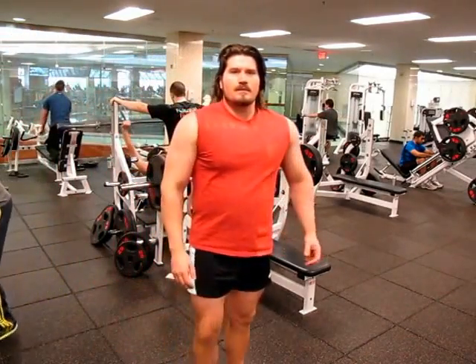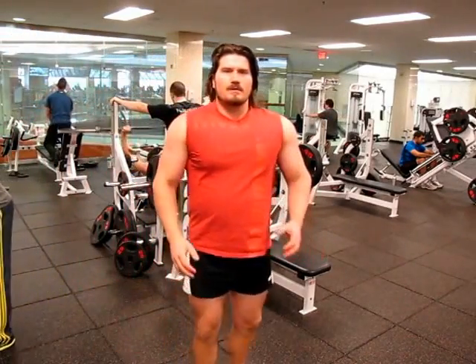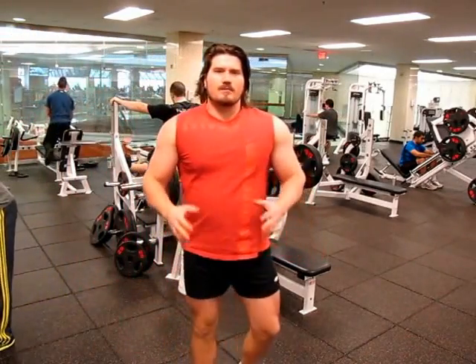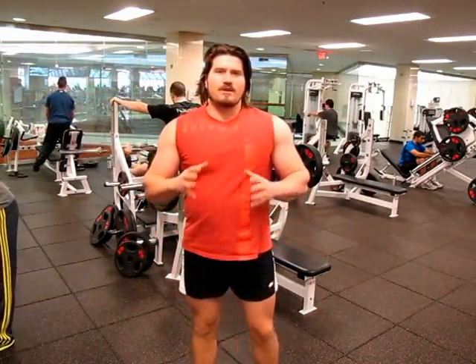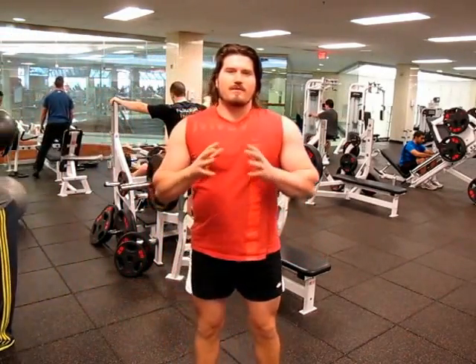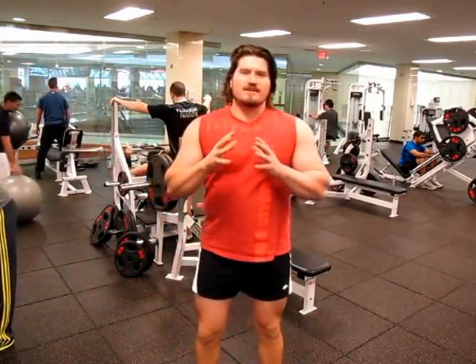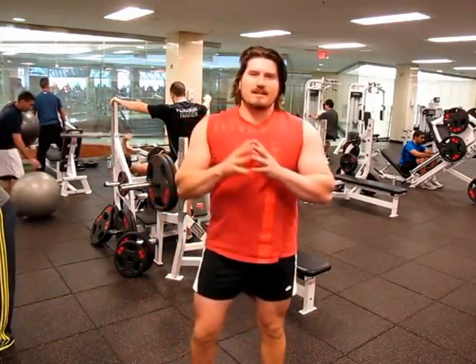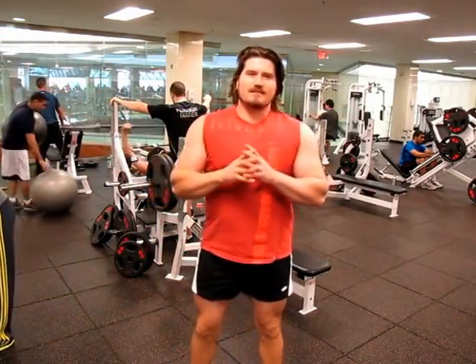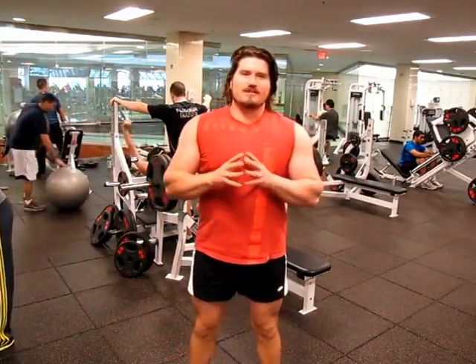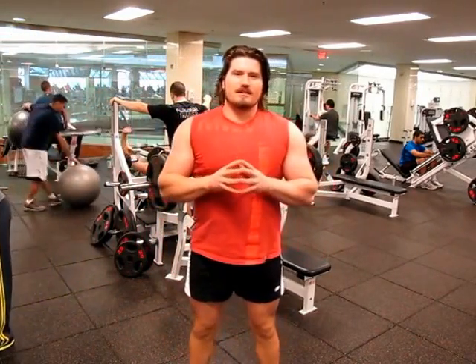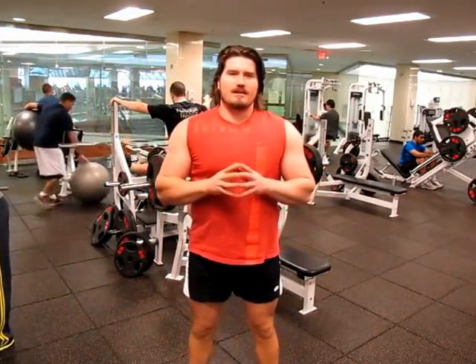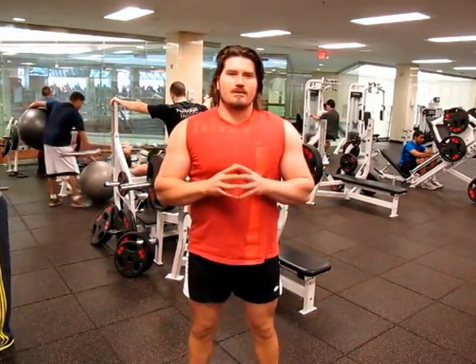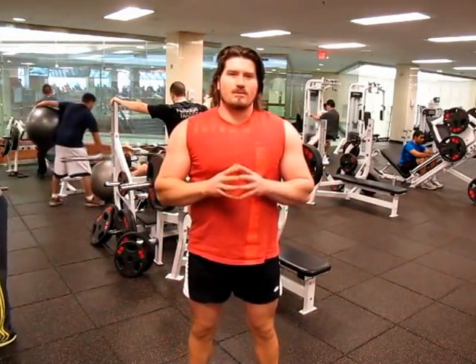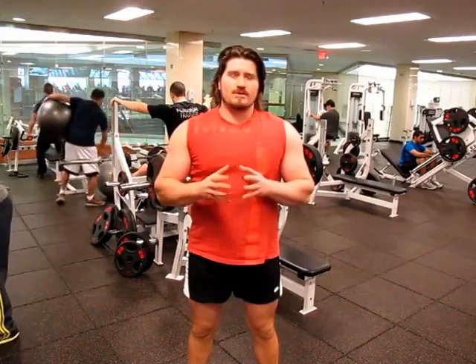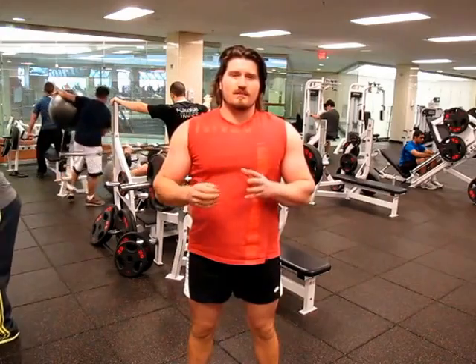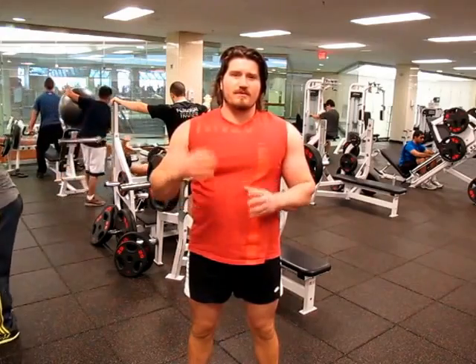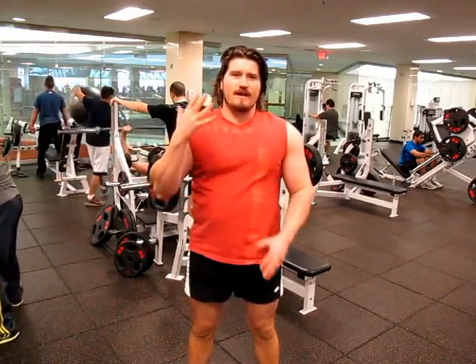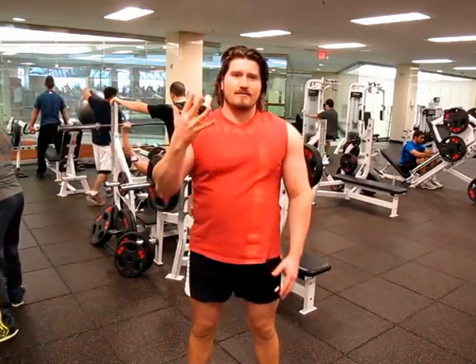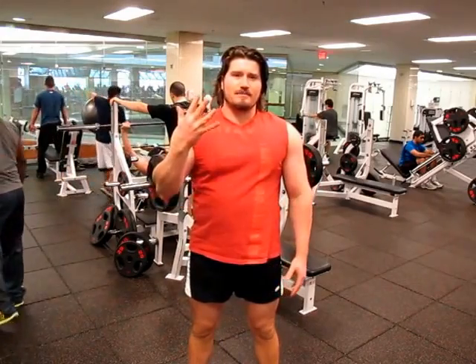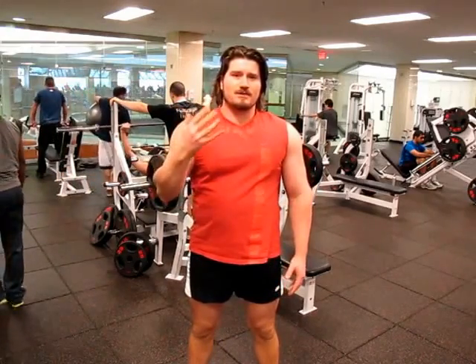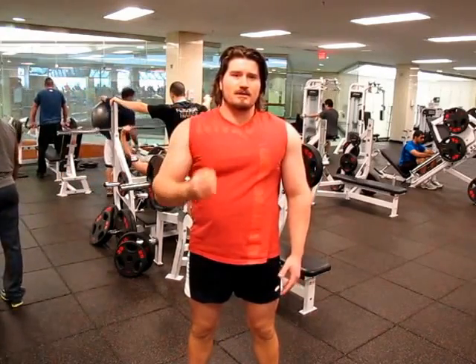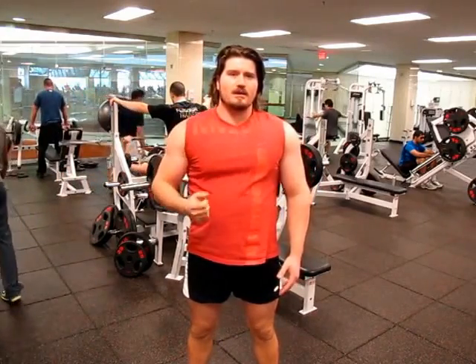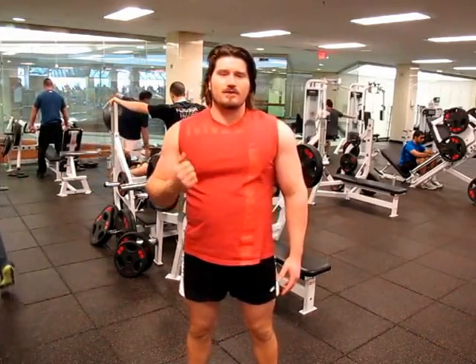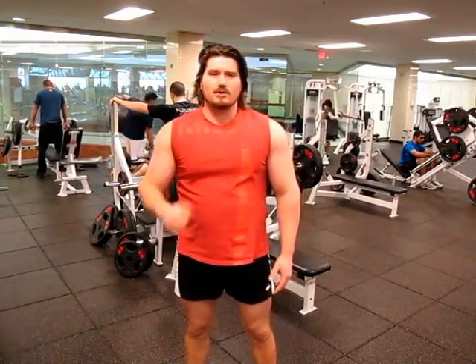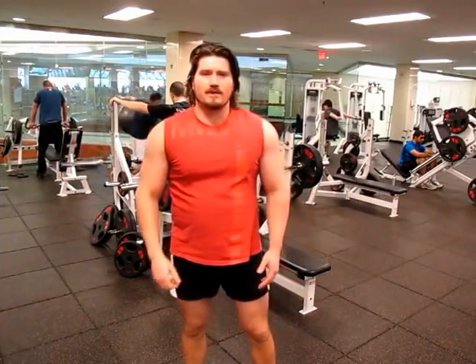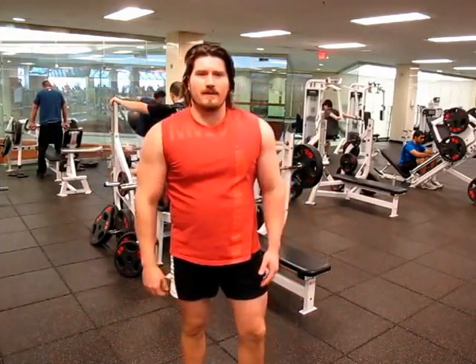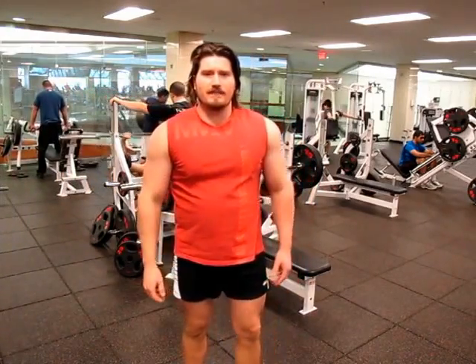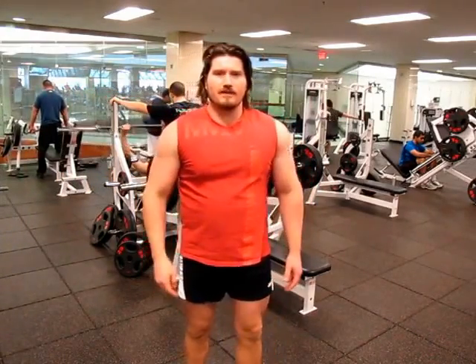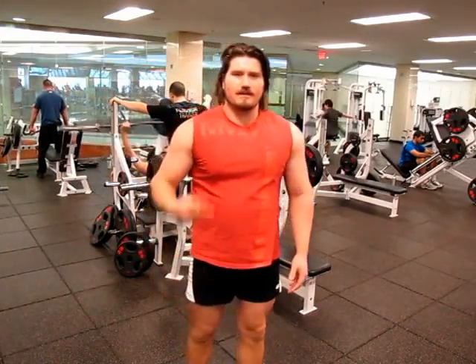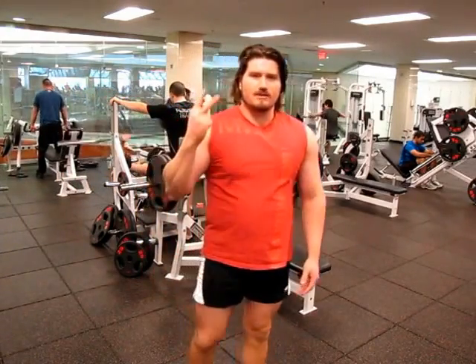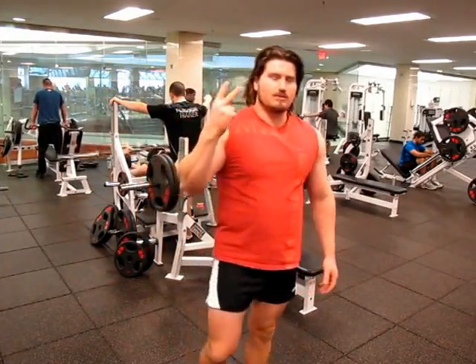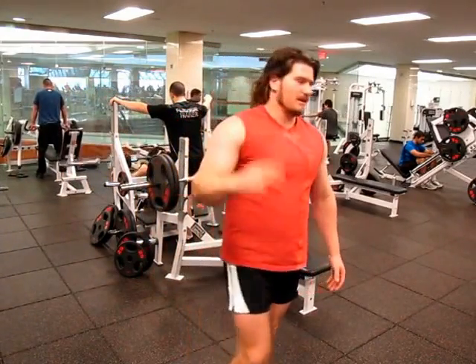I'm ready for my second set now, which is going to be five reps of 225. That's two plates.